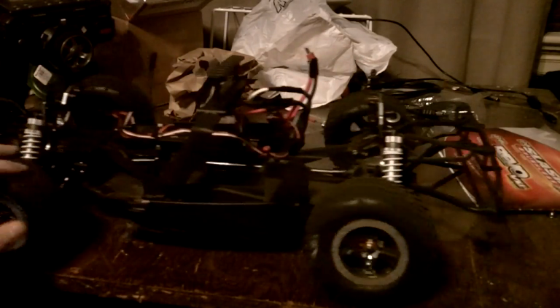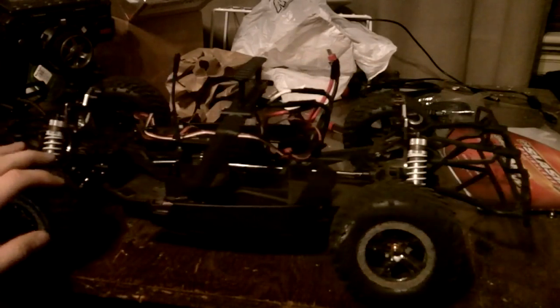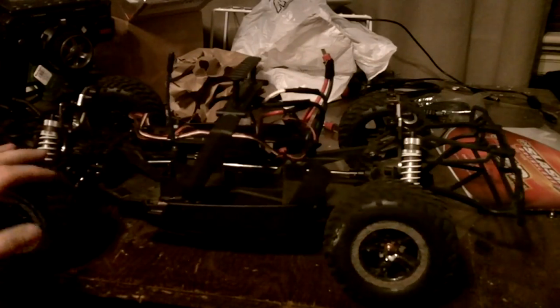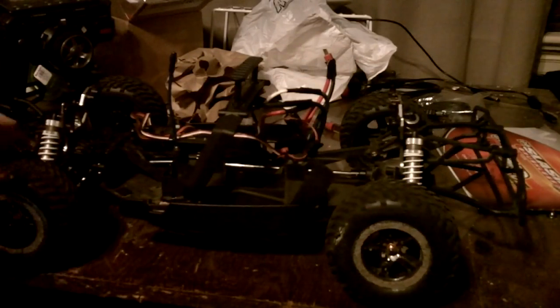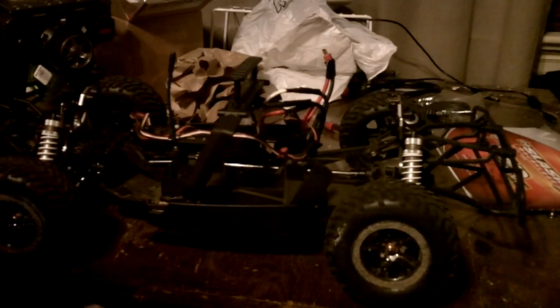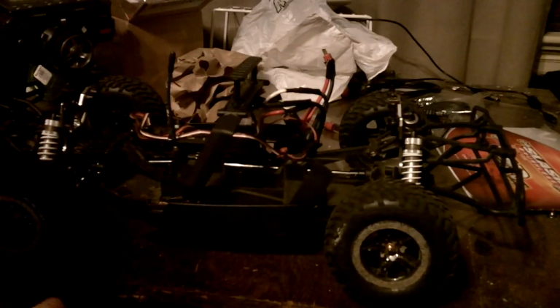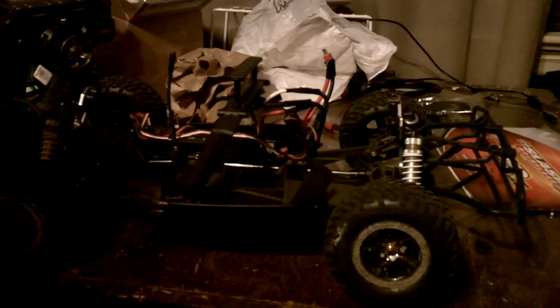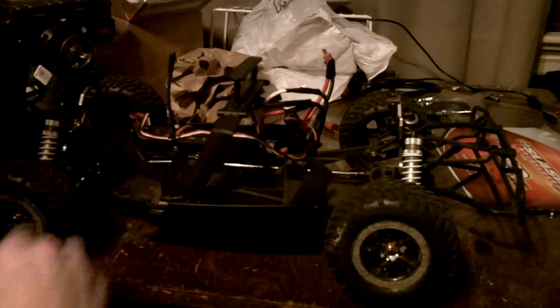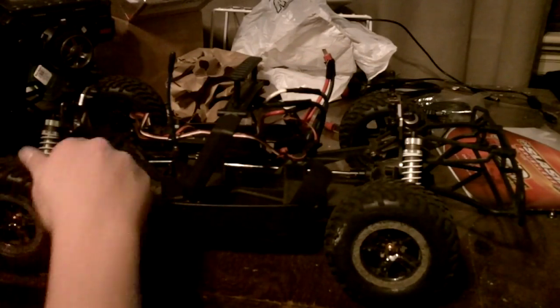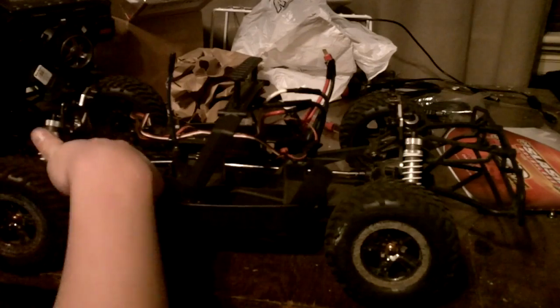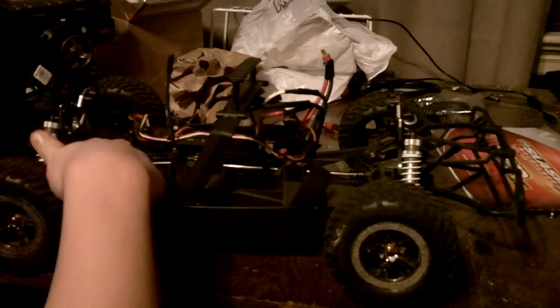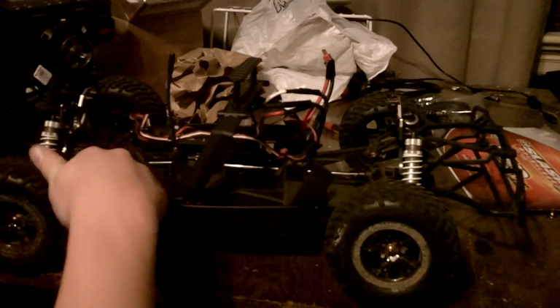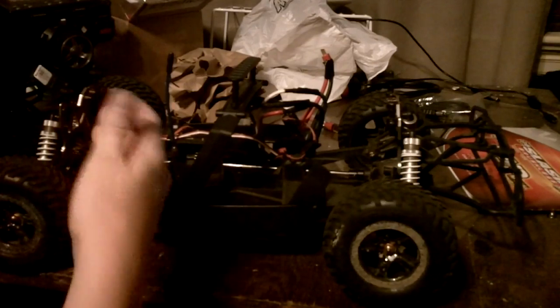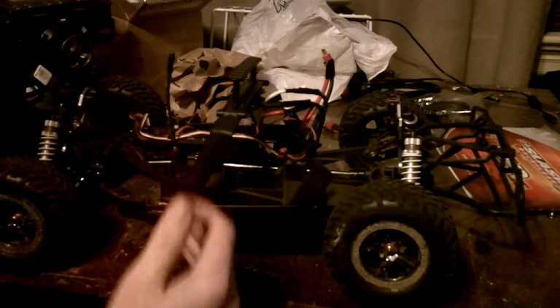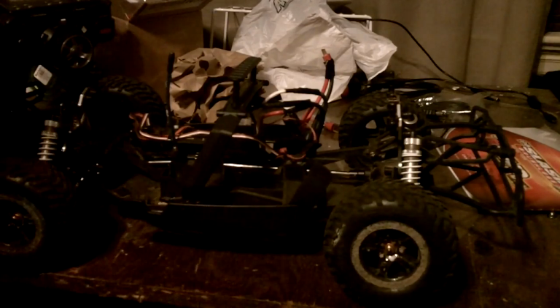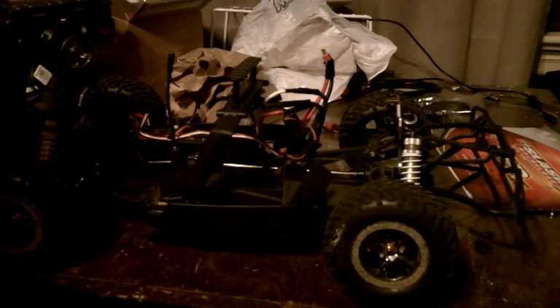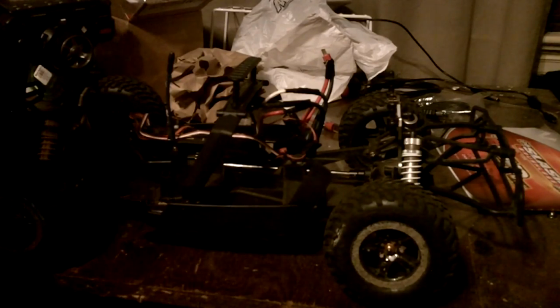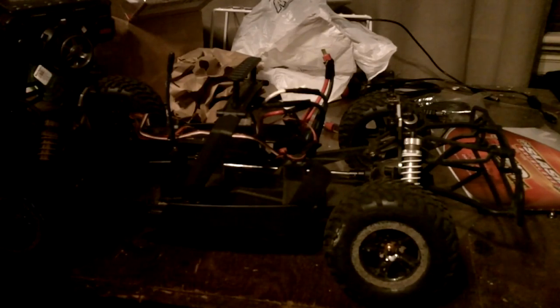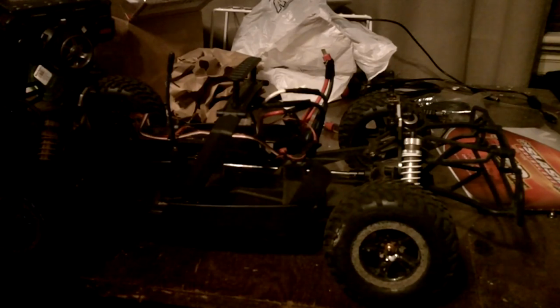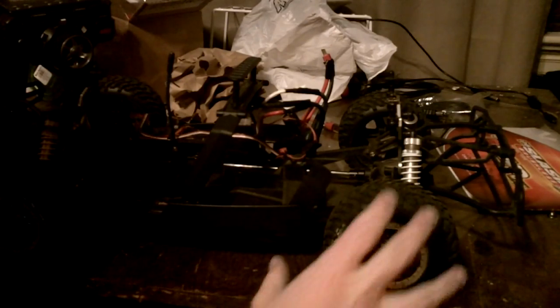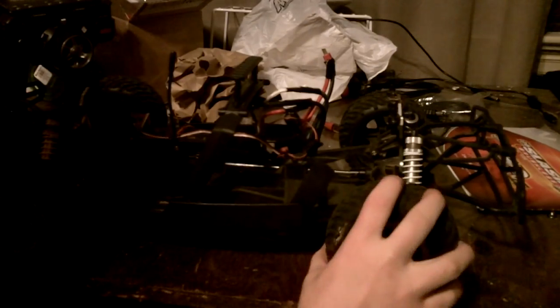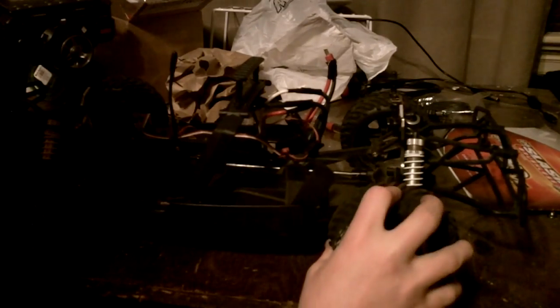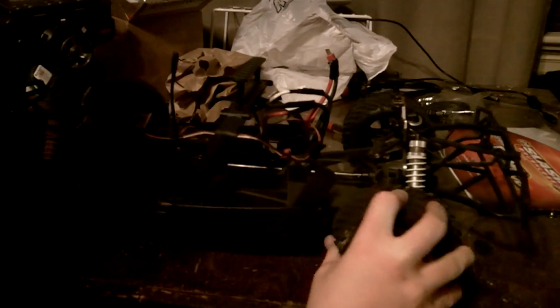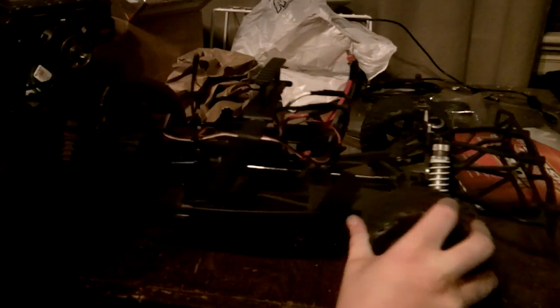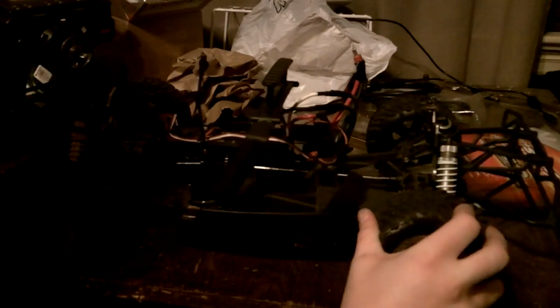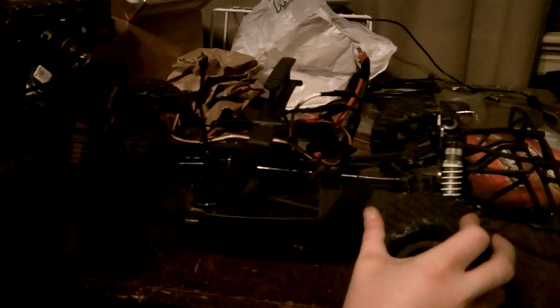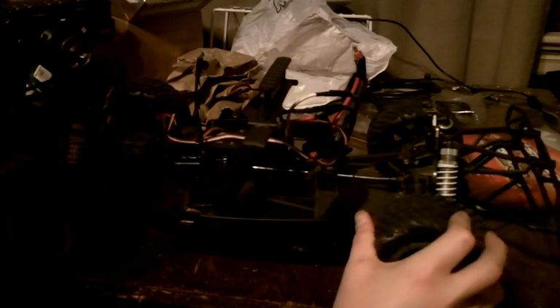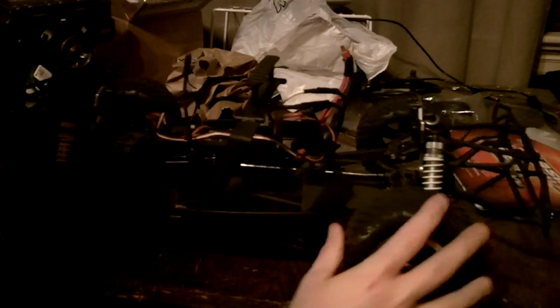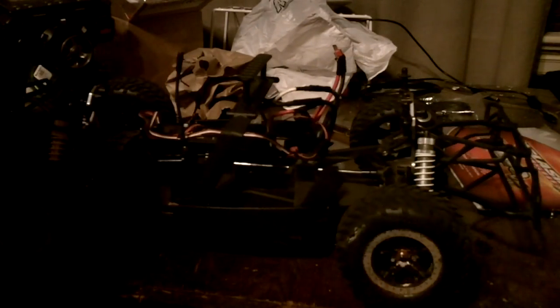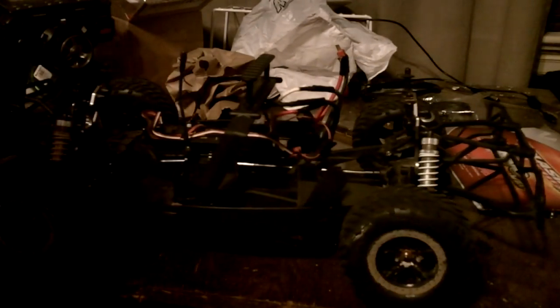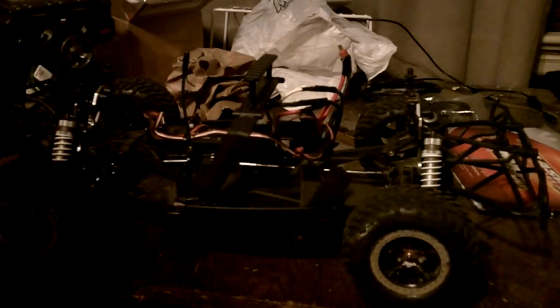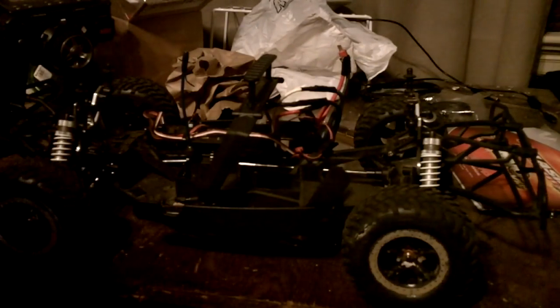This castle motor just destroys my batteries — it drains them so quick. We only got to hit a puddle with it because it rained here recently.